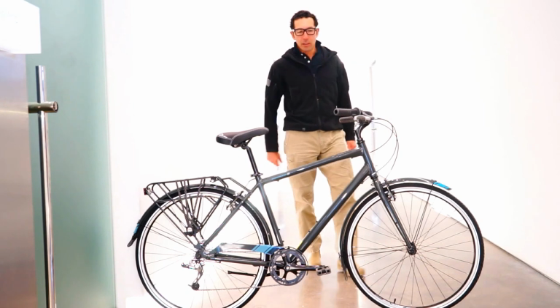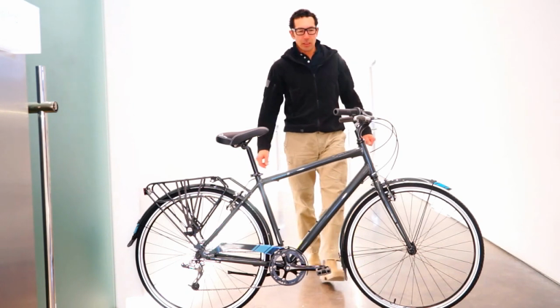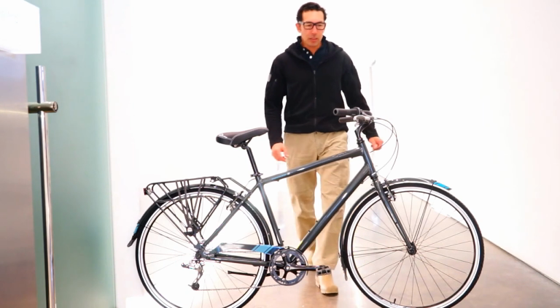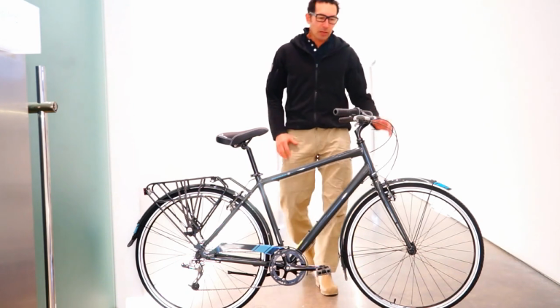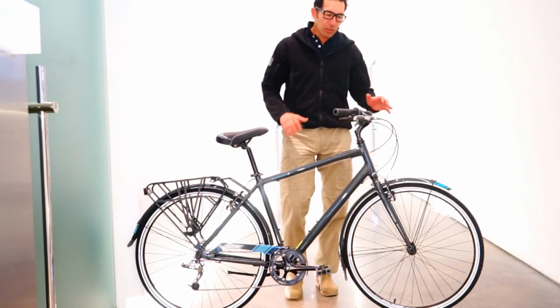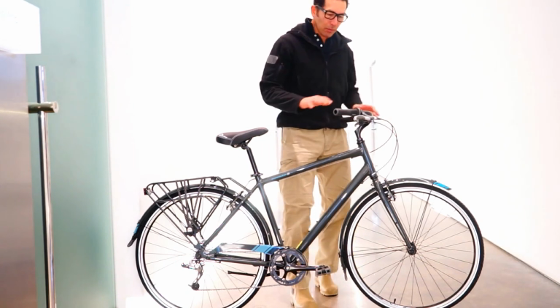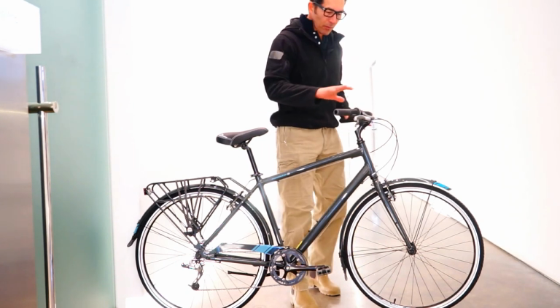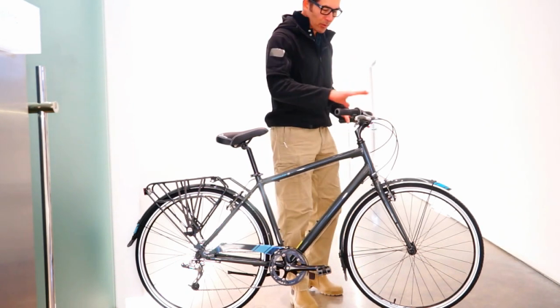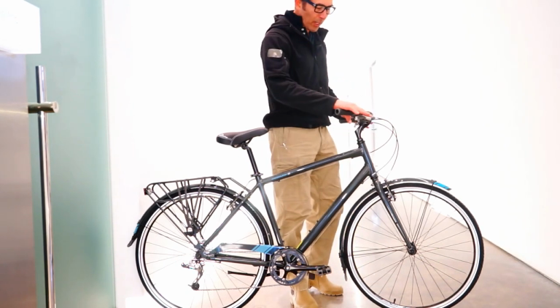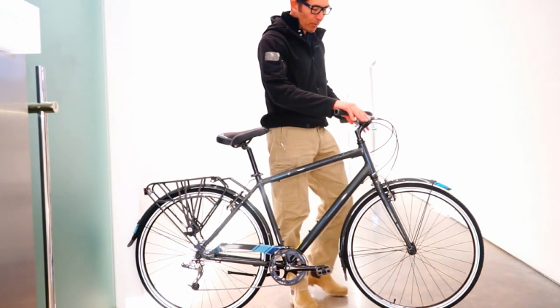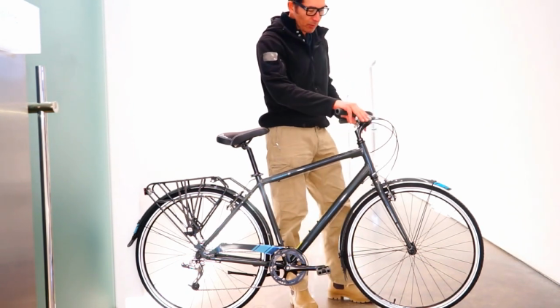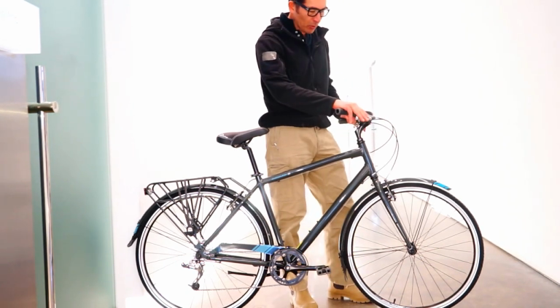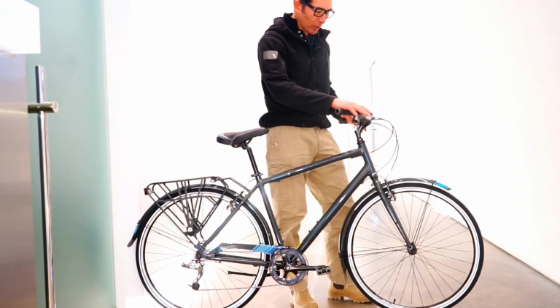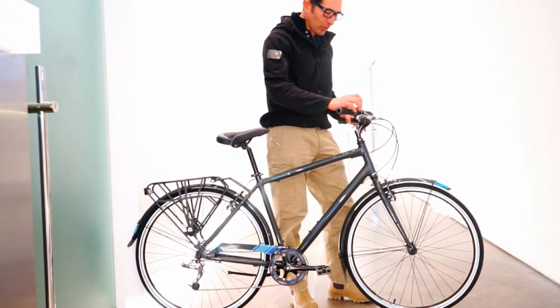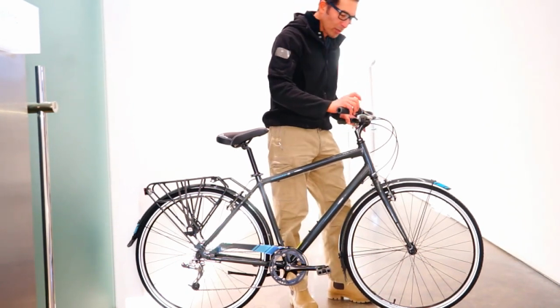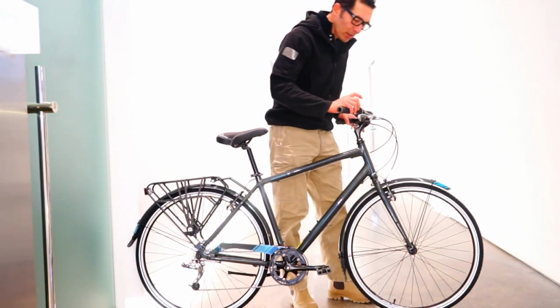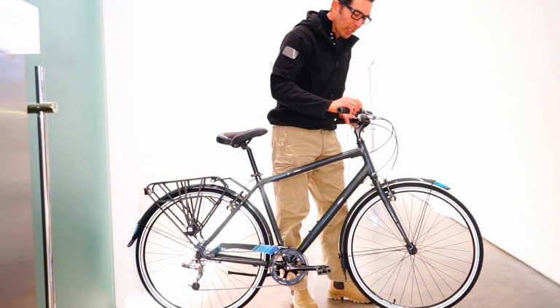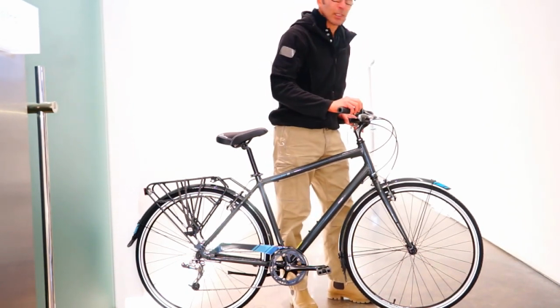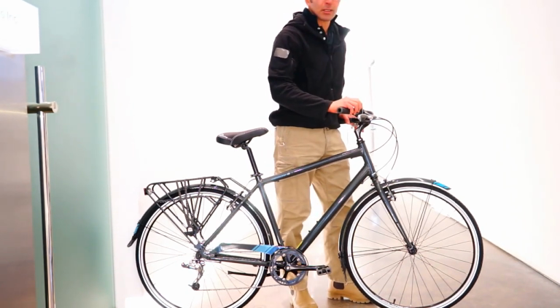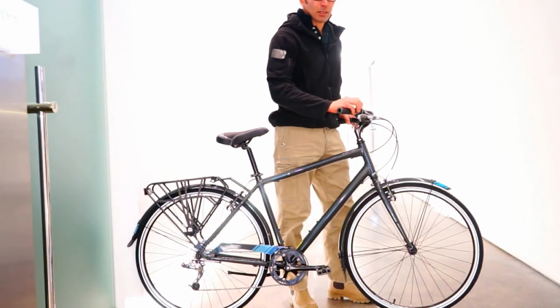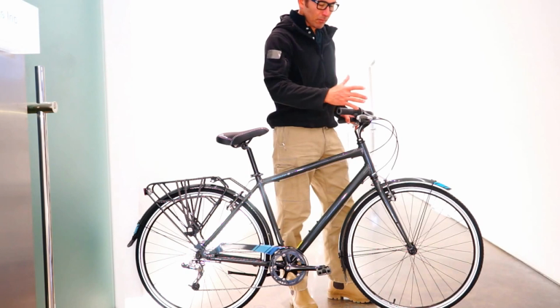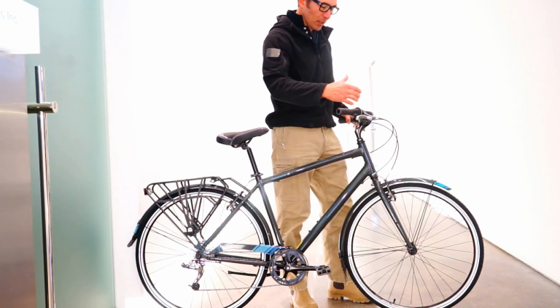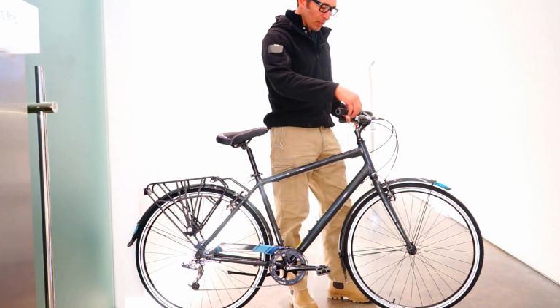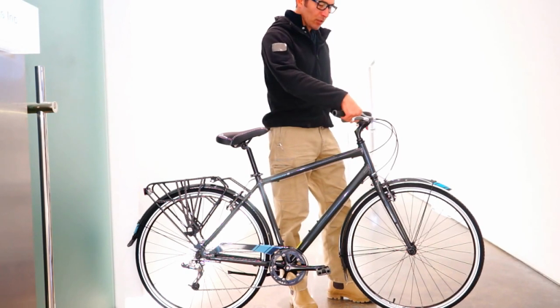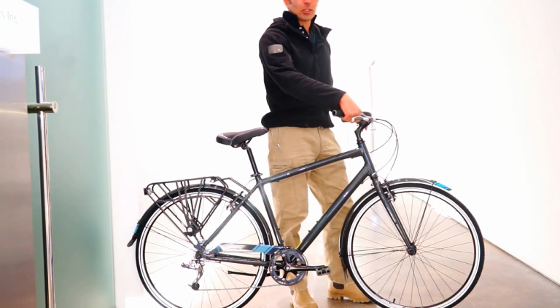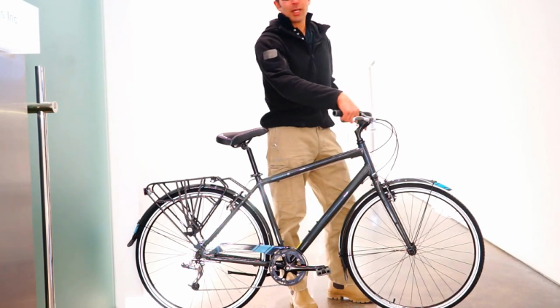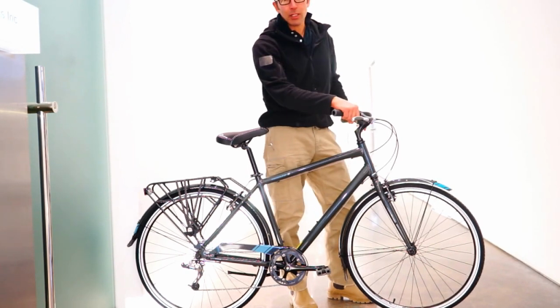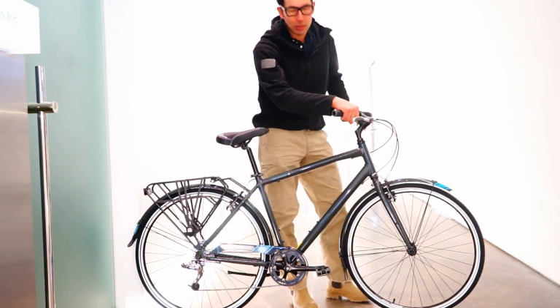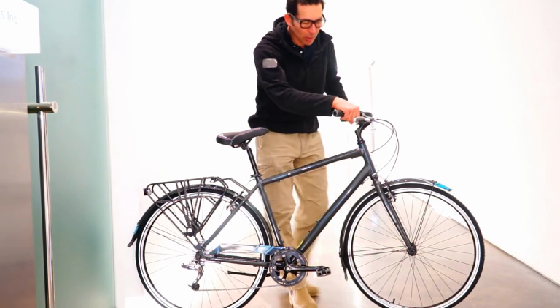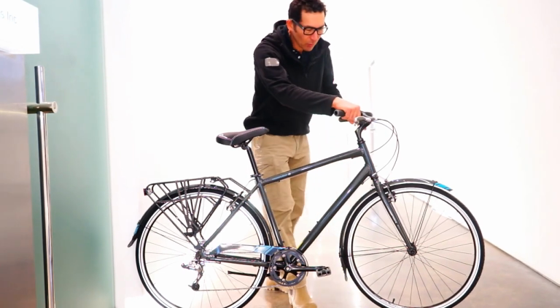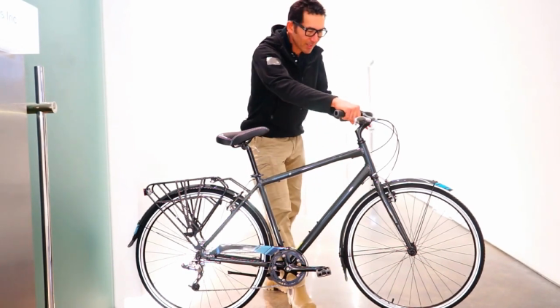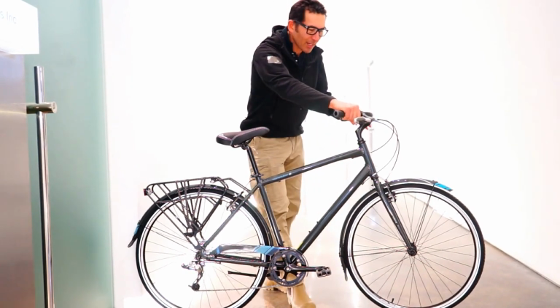It's got grip shift SRAM 3.0 8-gear system, so you just have gears on the one side.